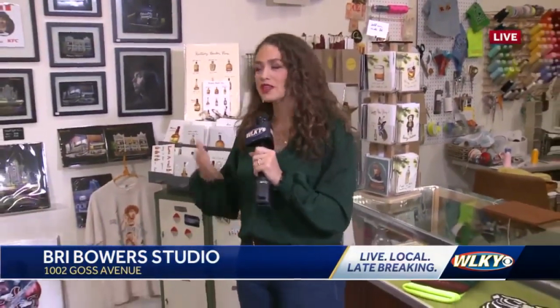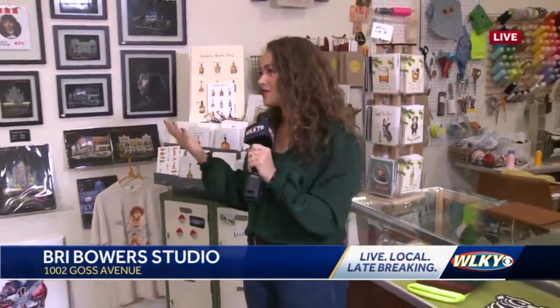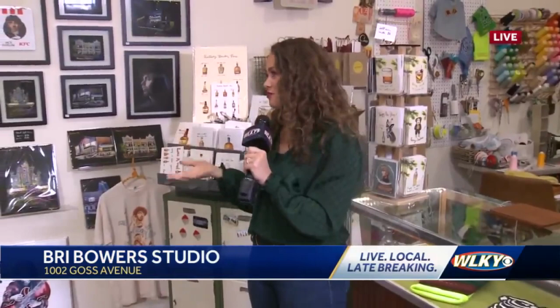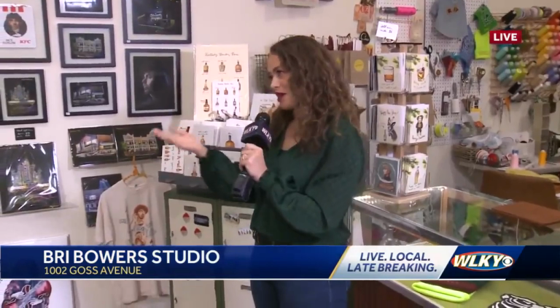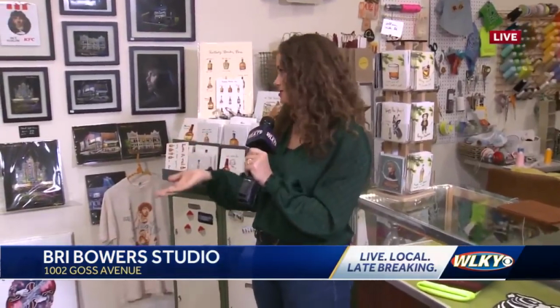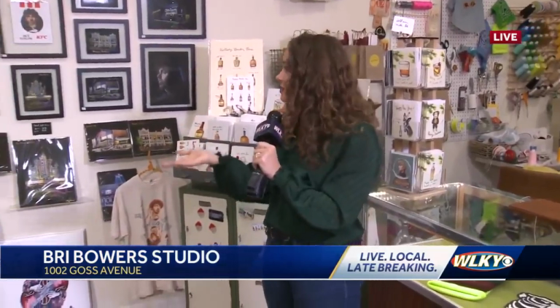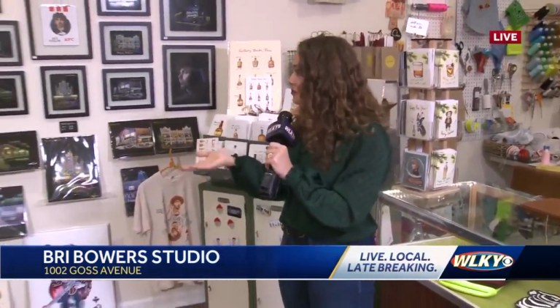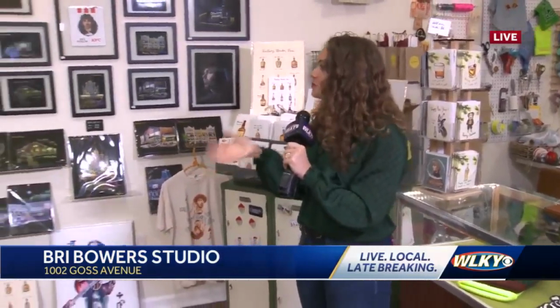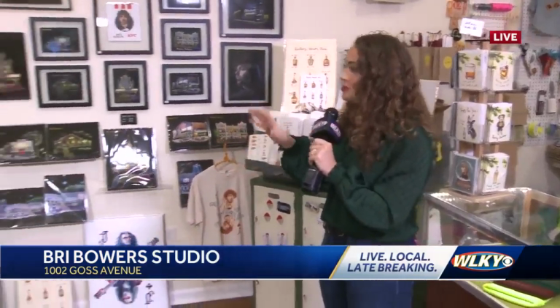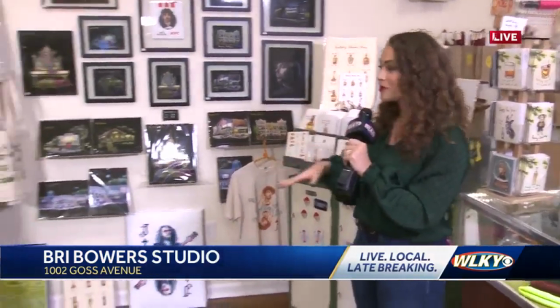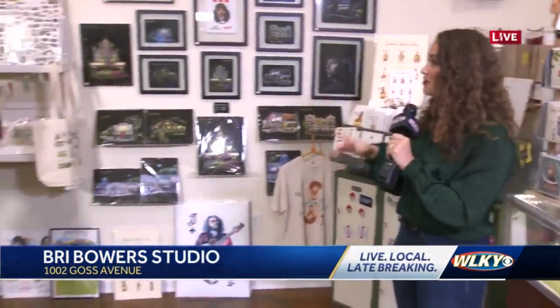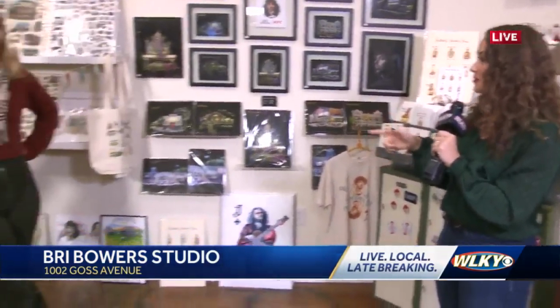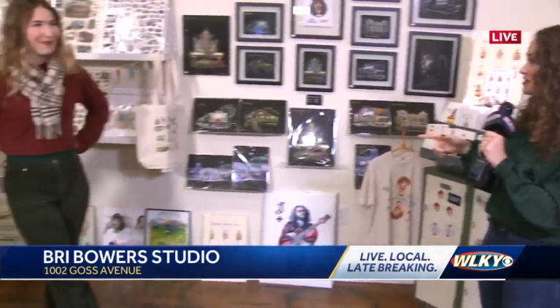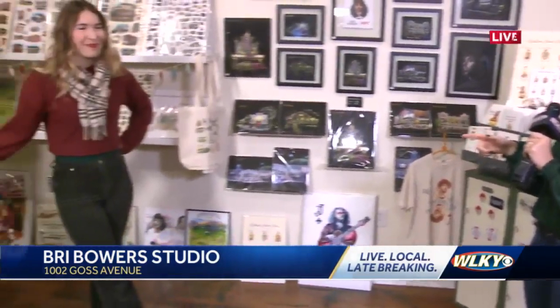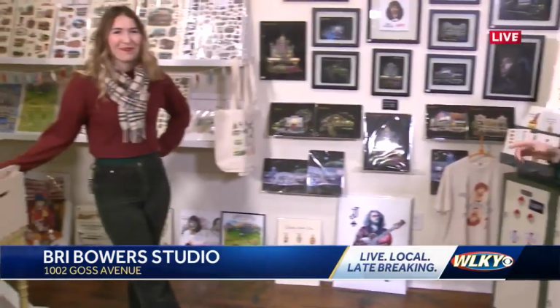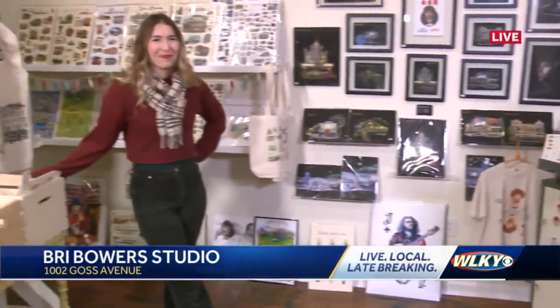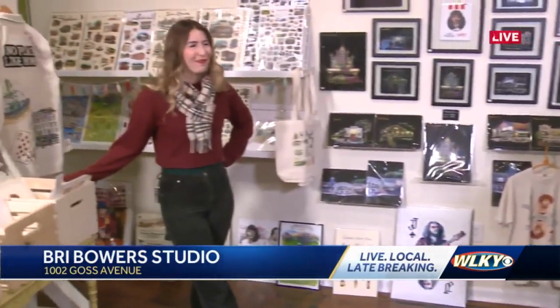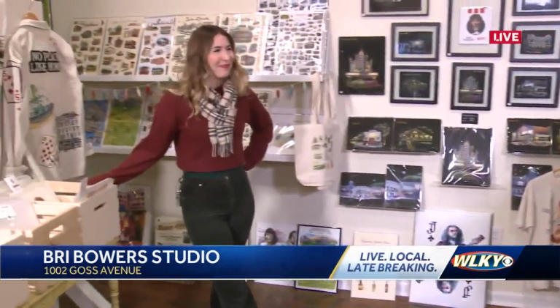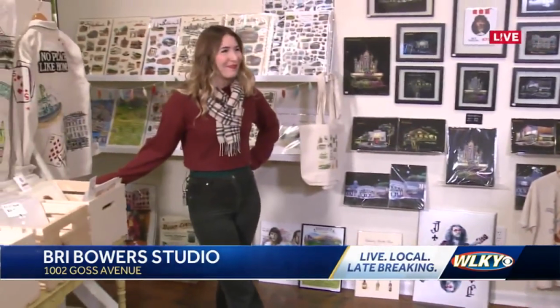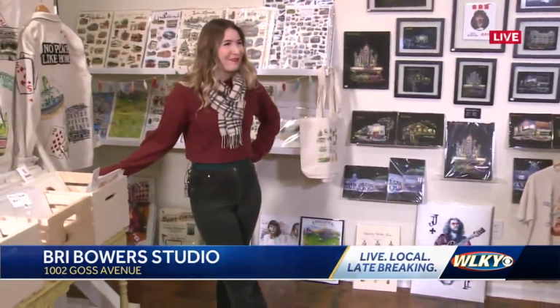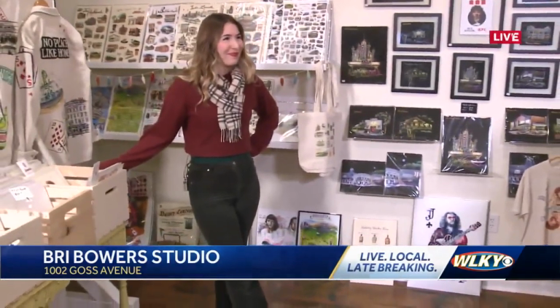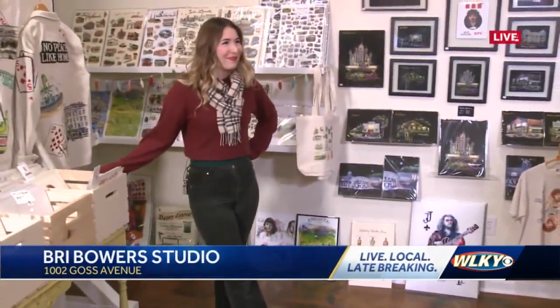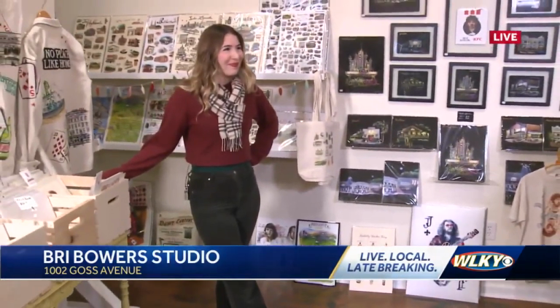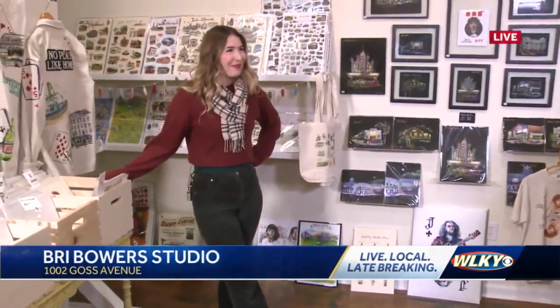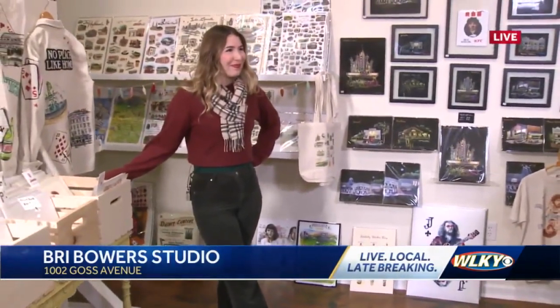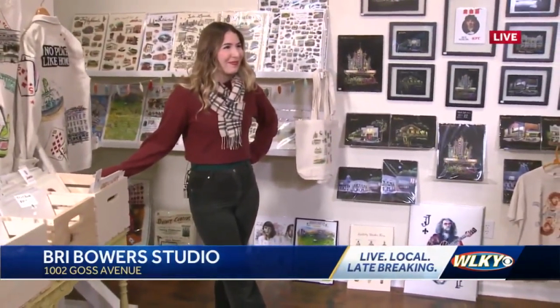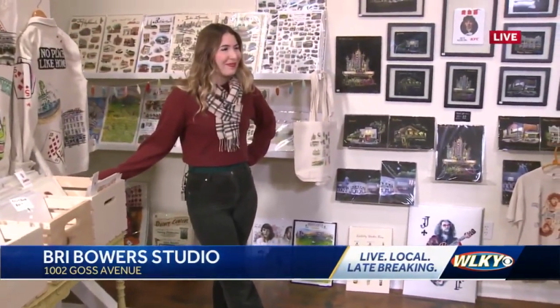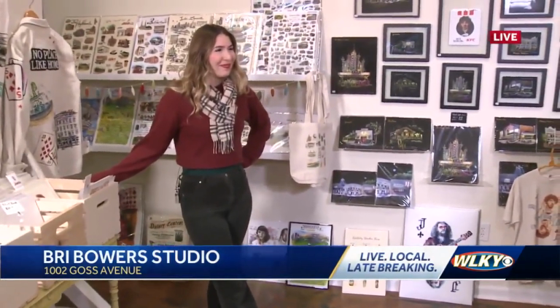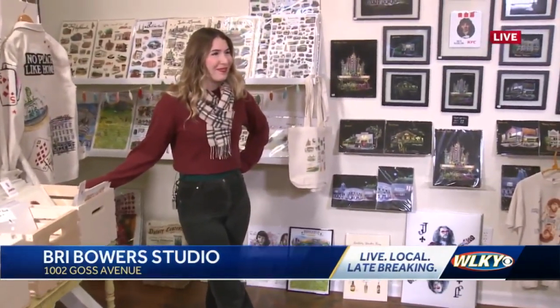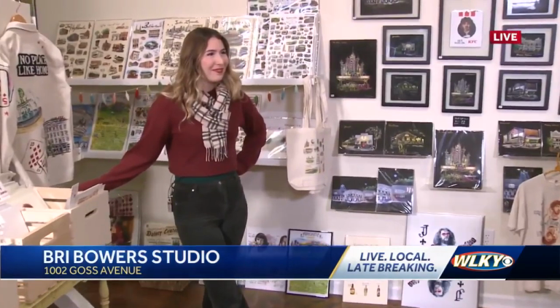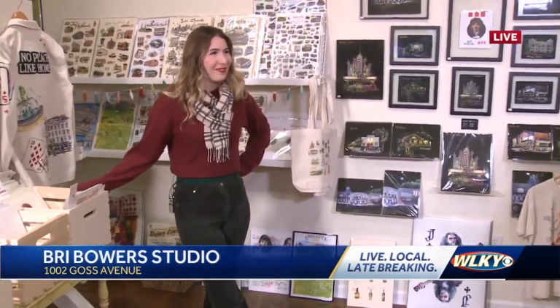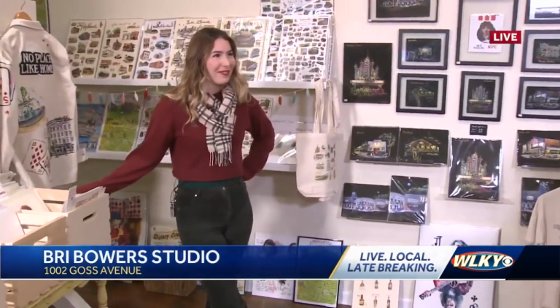We love that Breed Bowers is local, so here we are with Breed this morning. Talk to me about what you guys have in your store and exactly what you do.